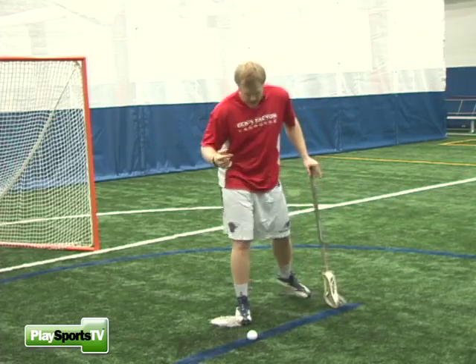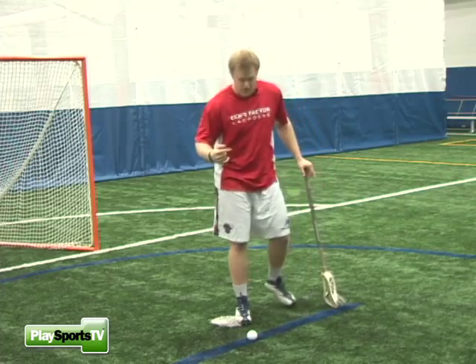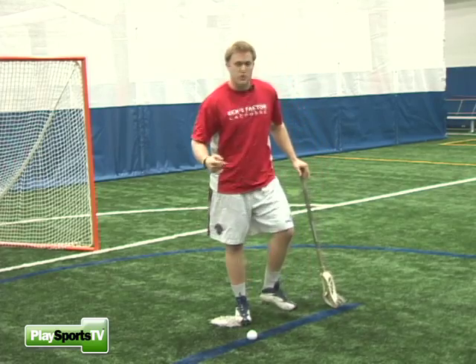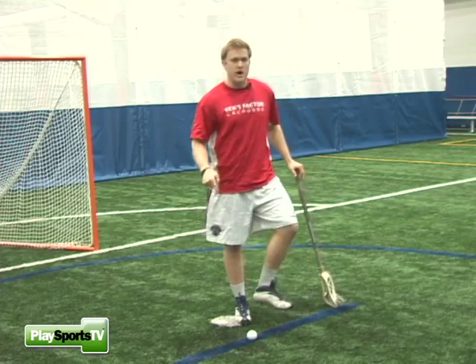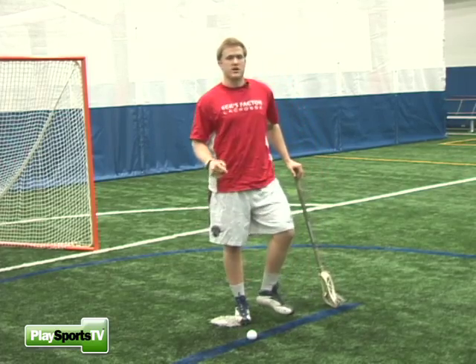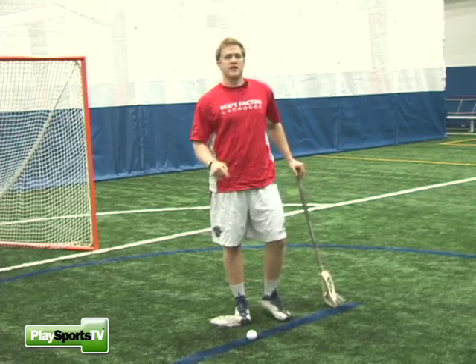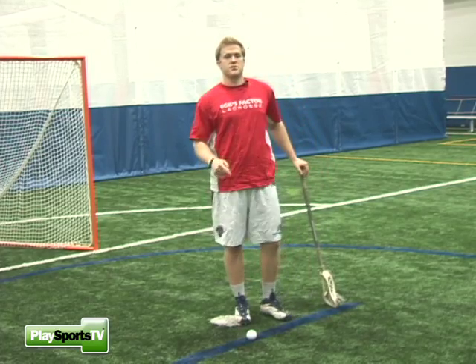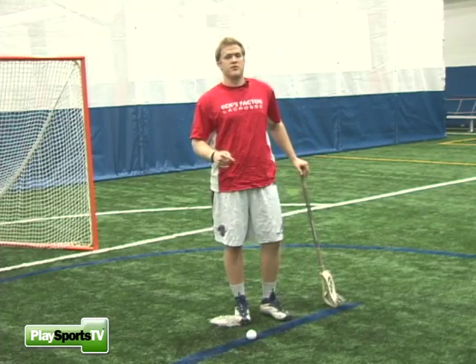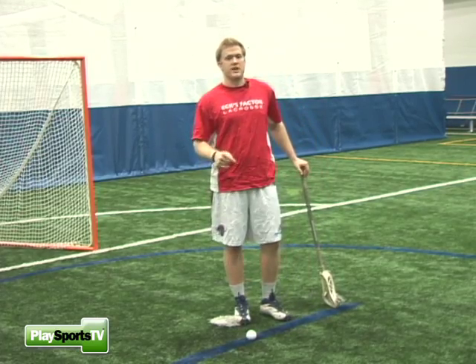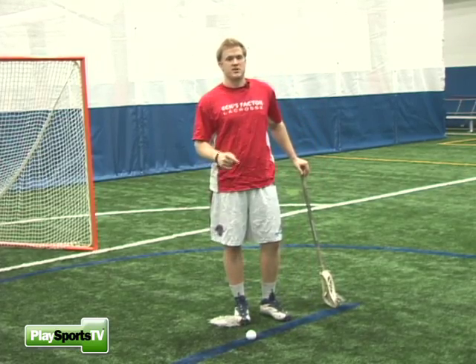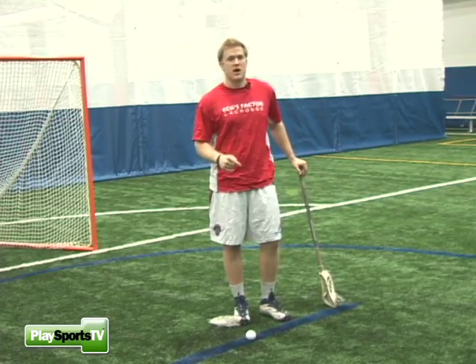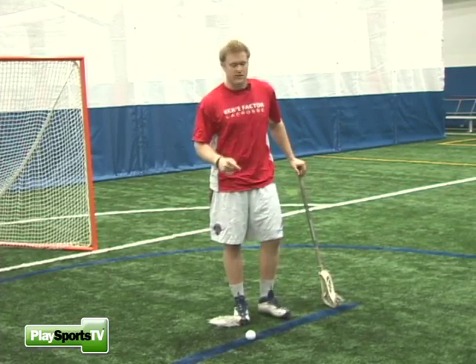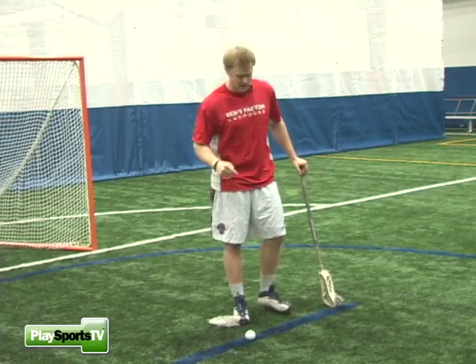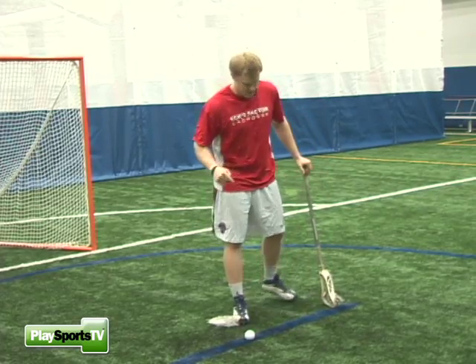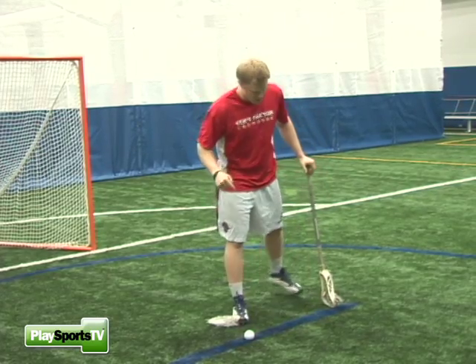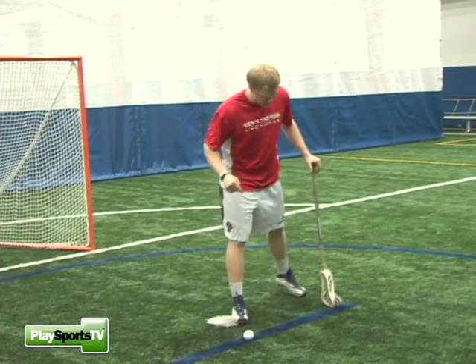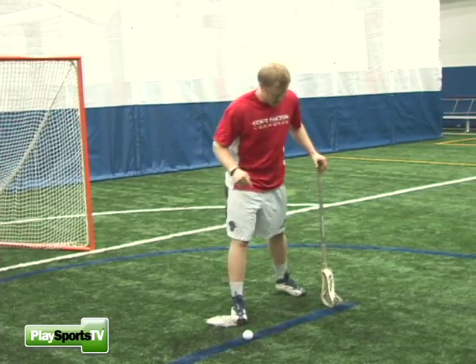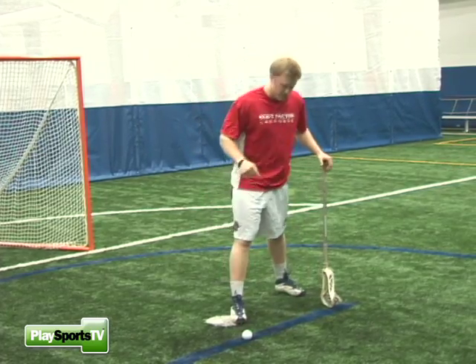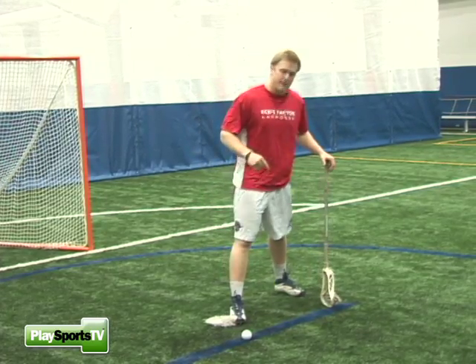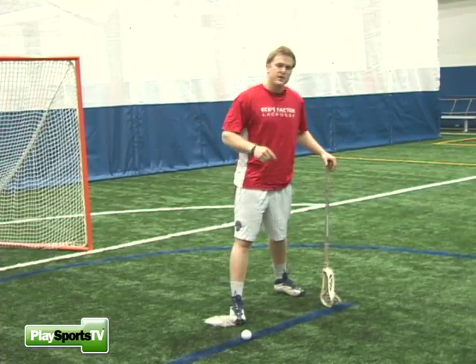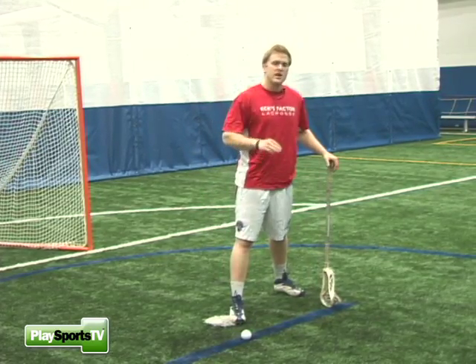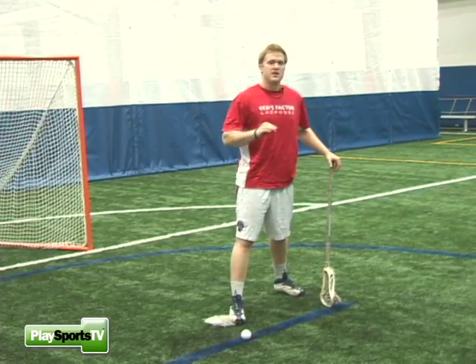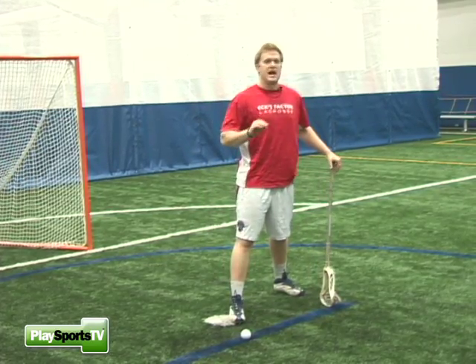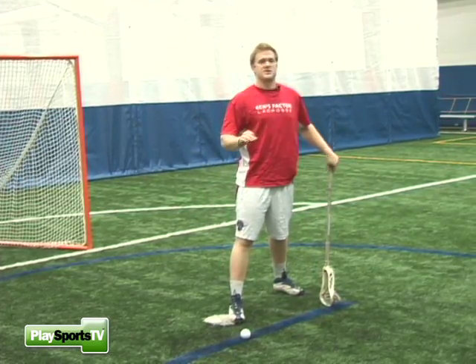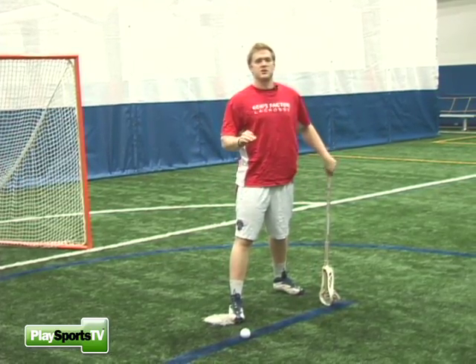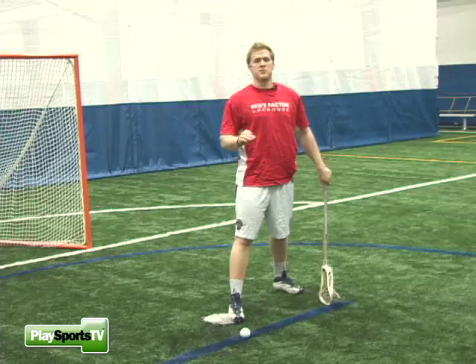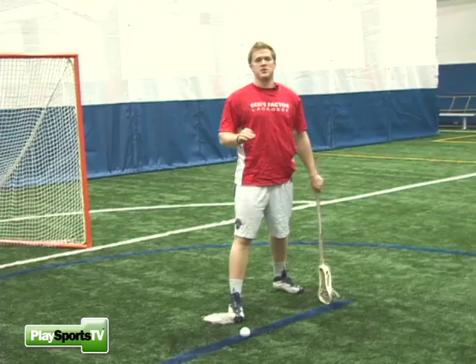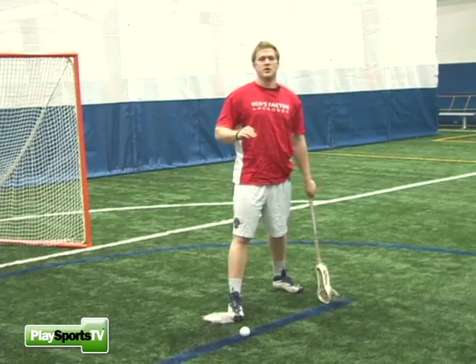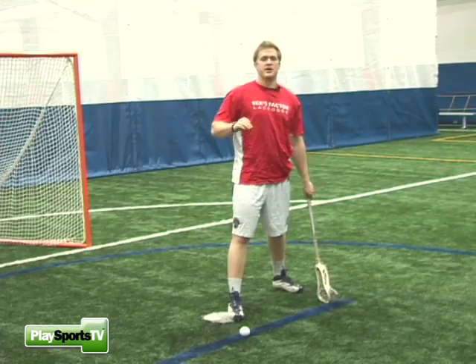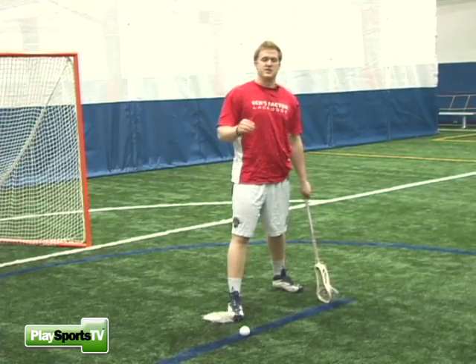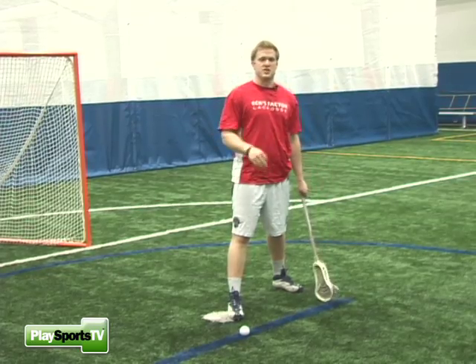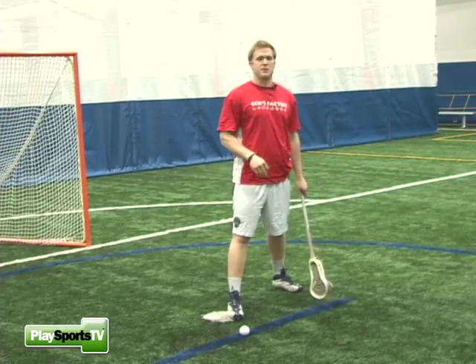Make sure you're wearing cleats when you're facing off. It gives you the most amount of grip, and the last thing you want to be doing is slipping.